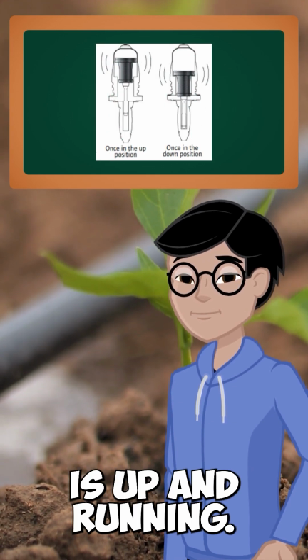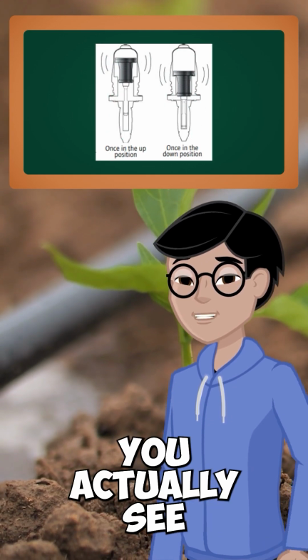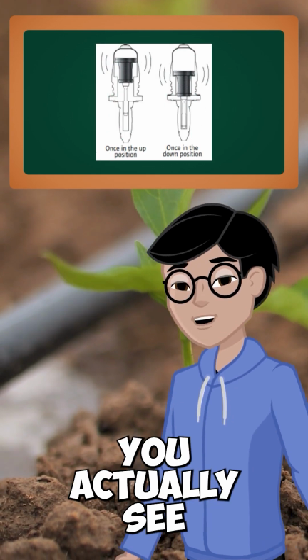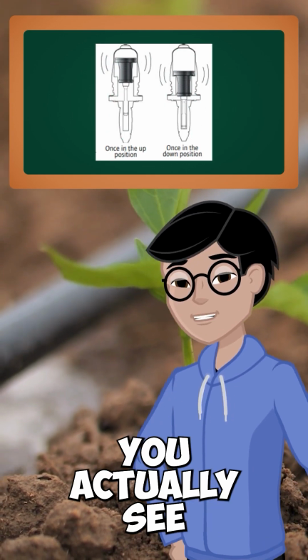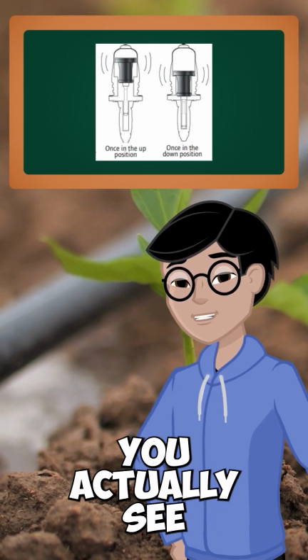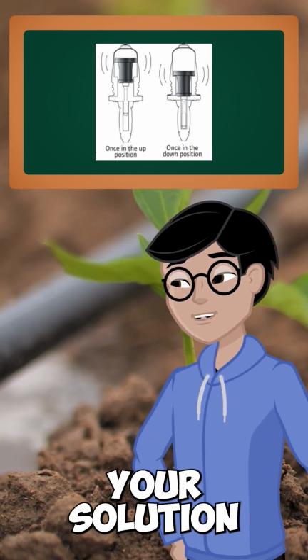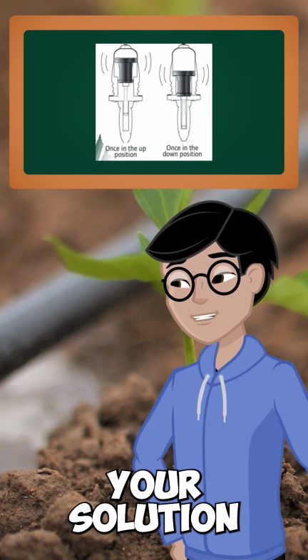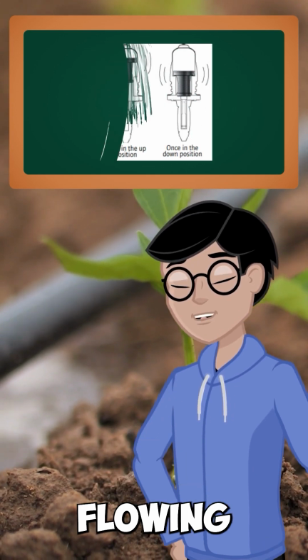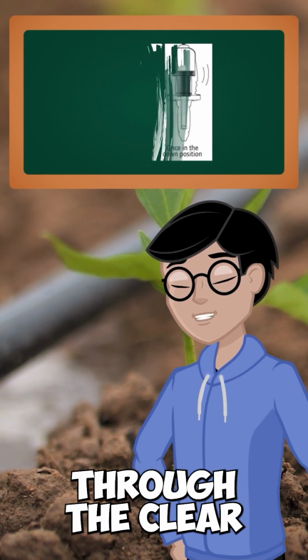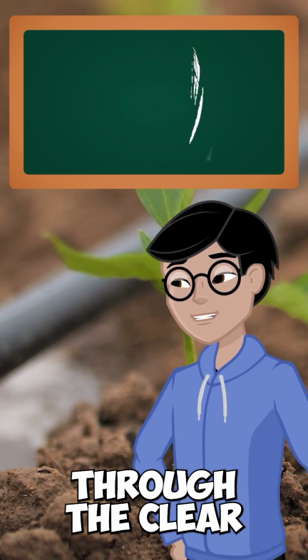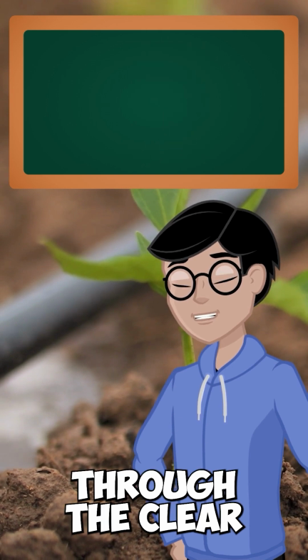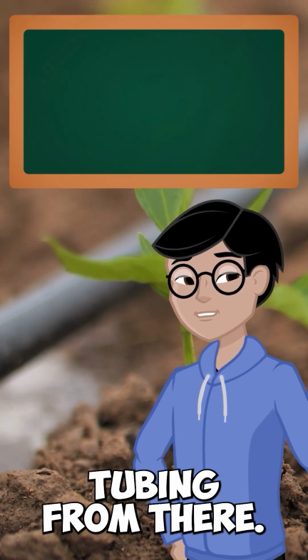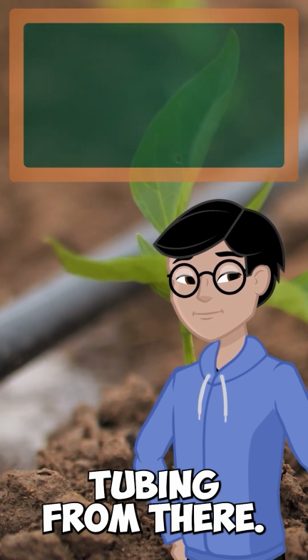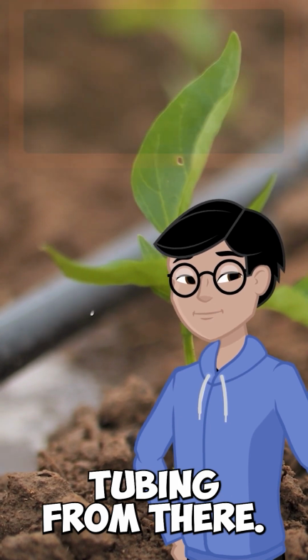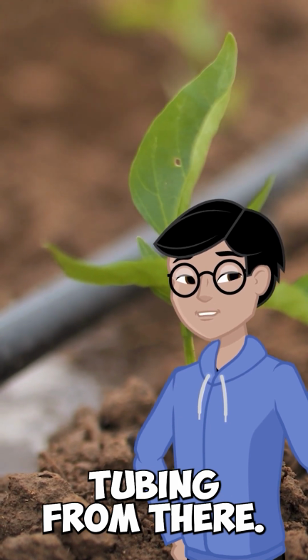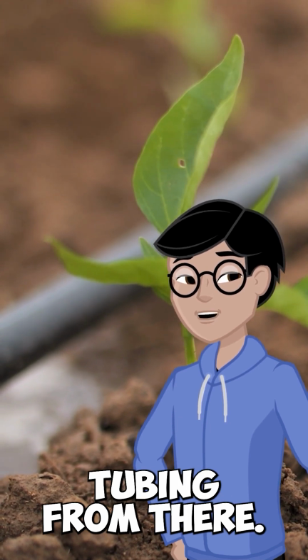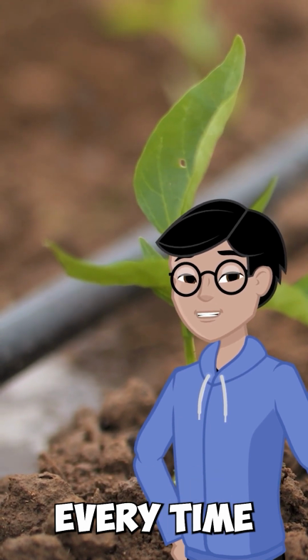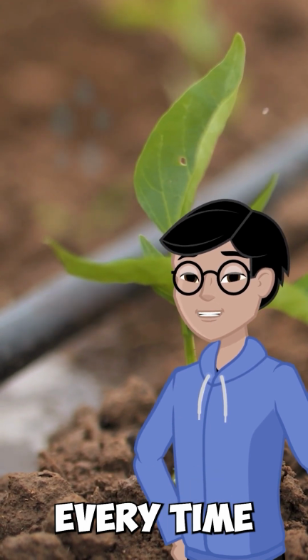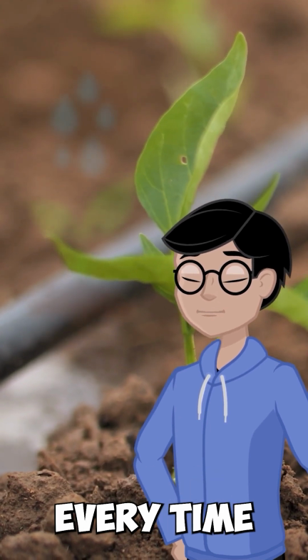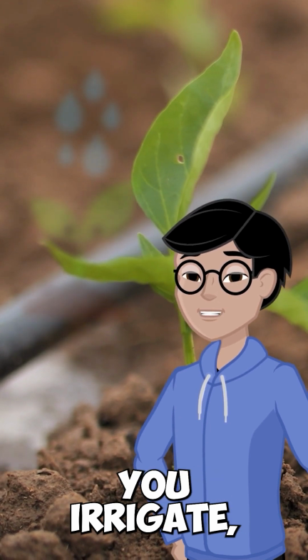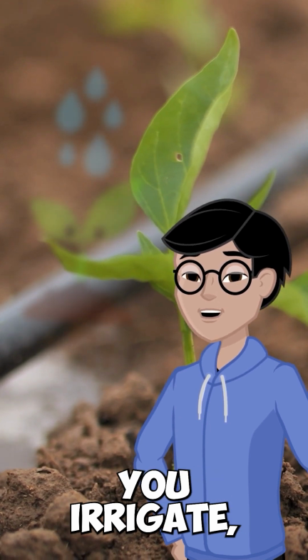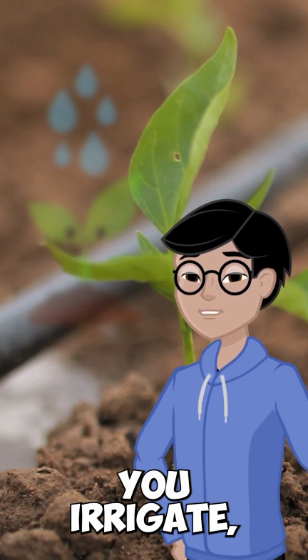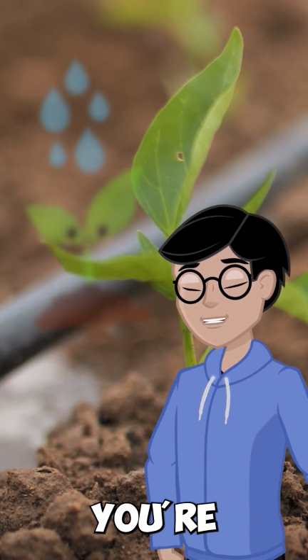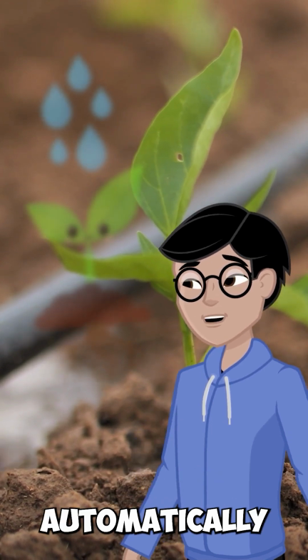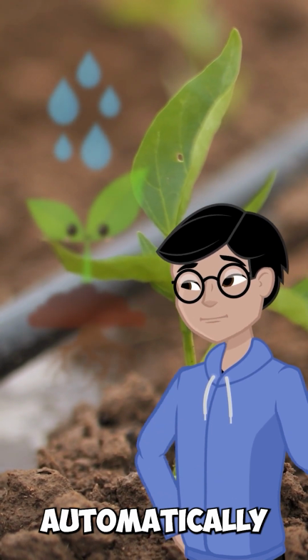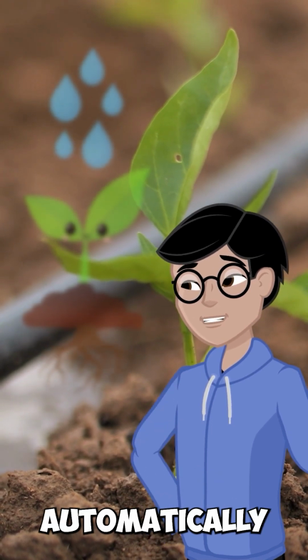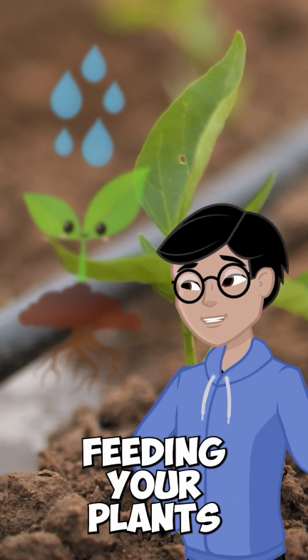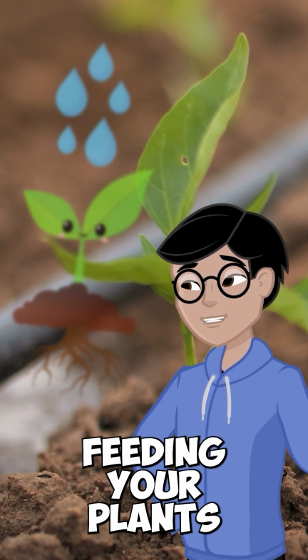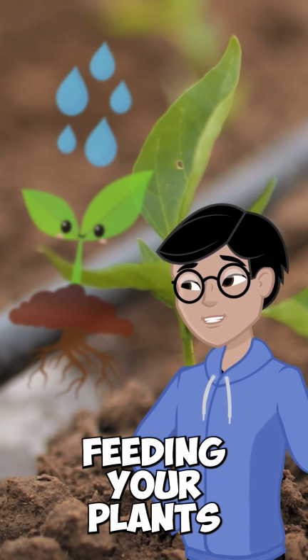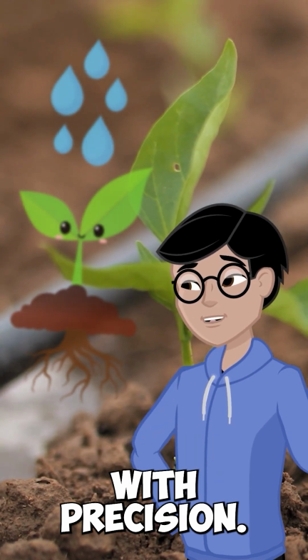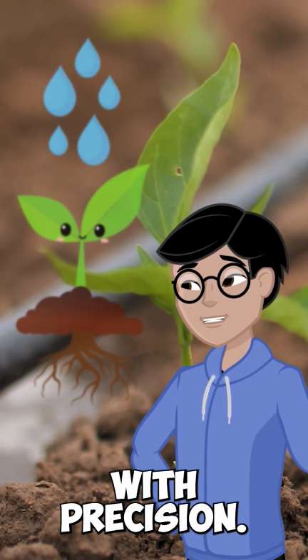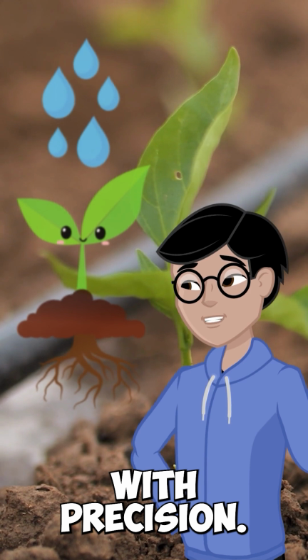You will actually see your solution flowing through the clear tubing. From there, every time you irrigate, you're automatically feeding your plants with precision.